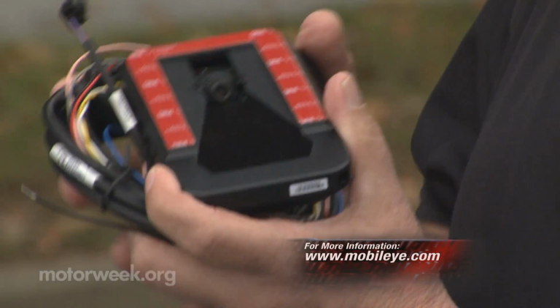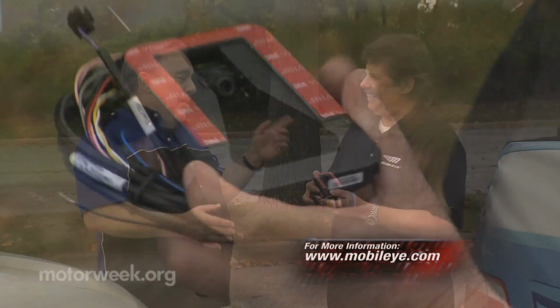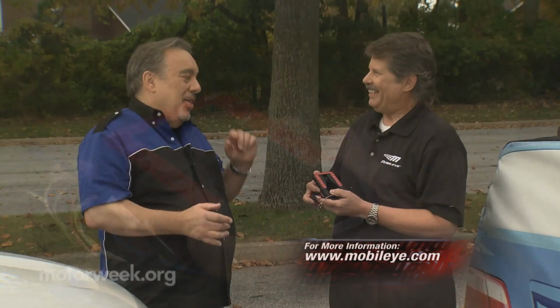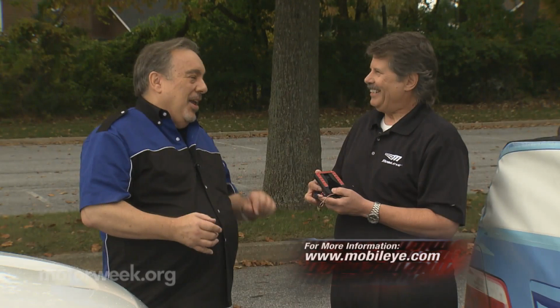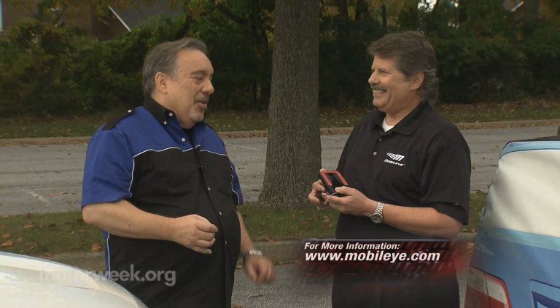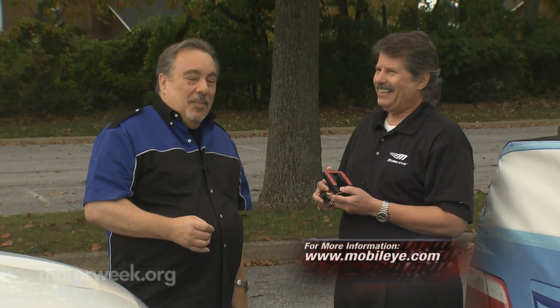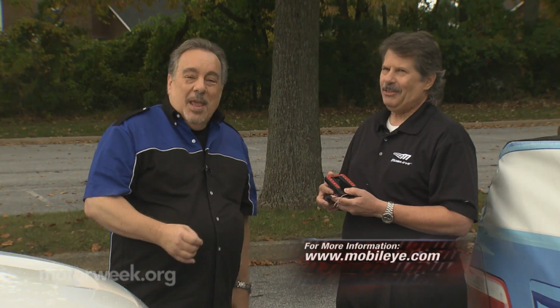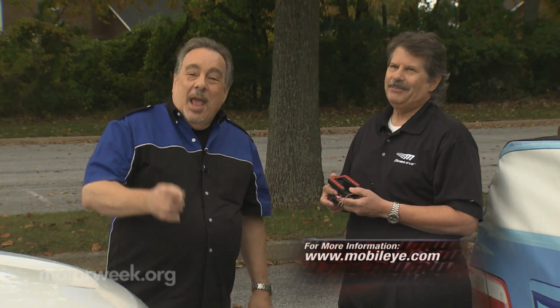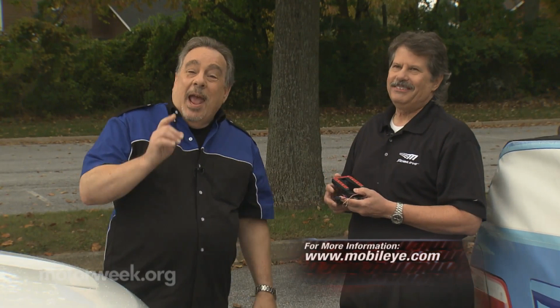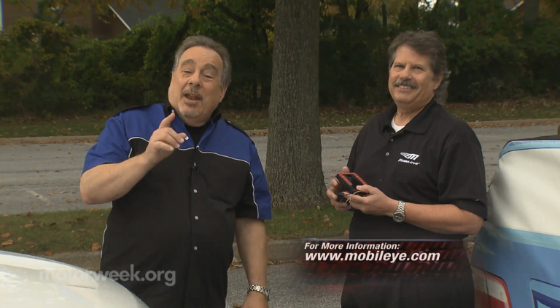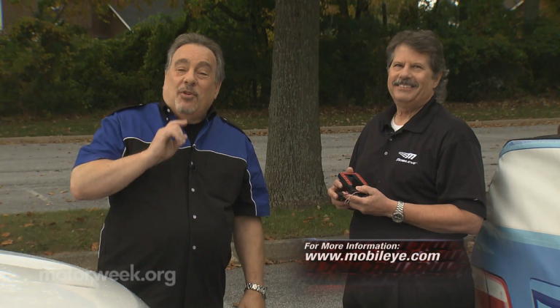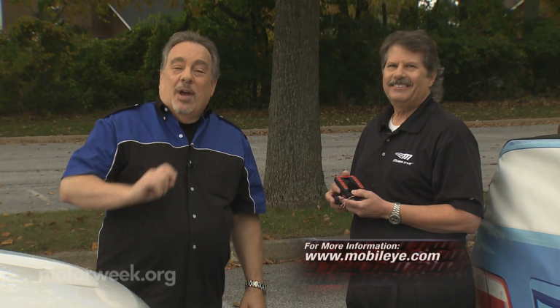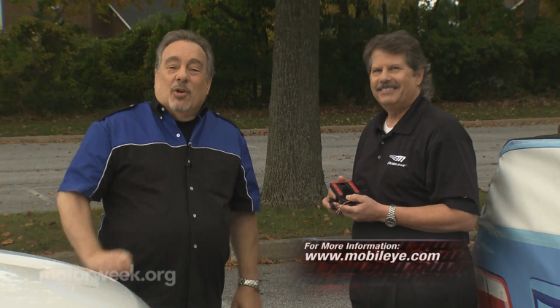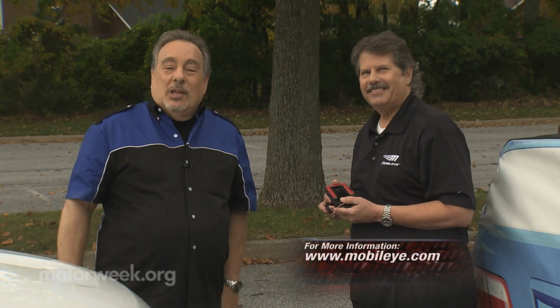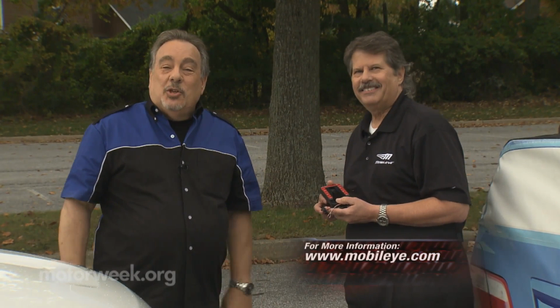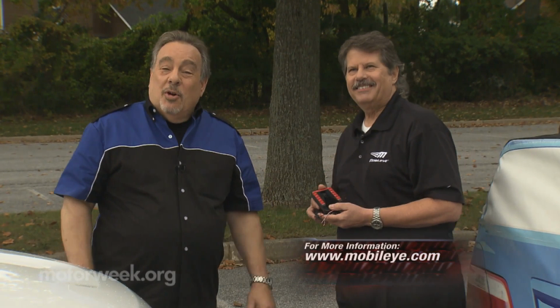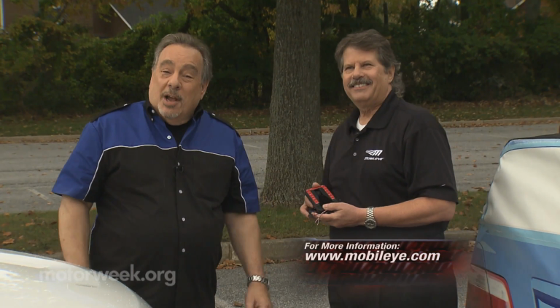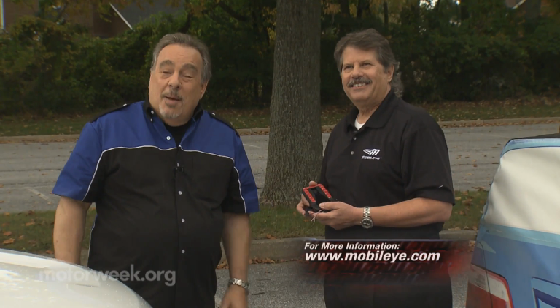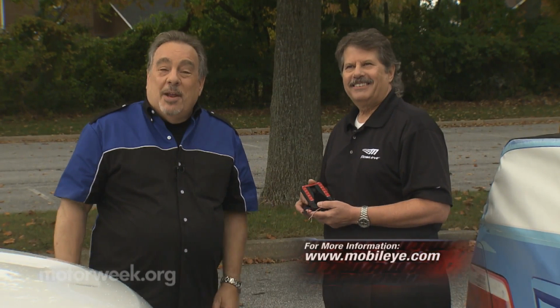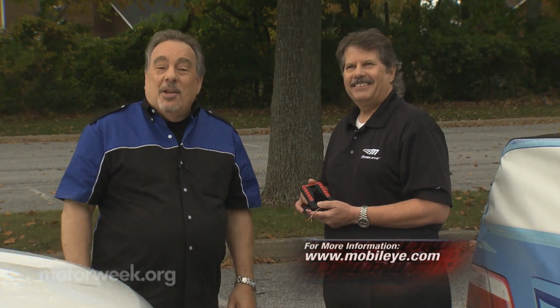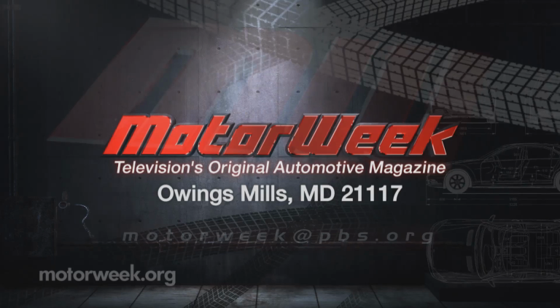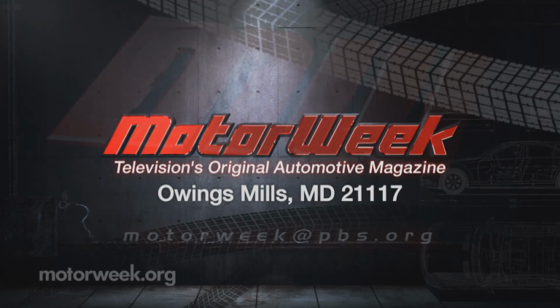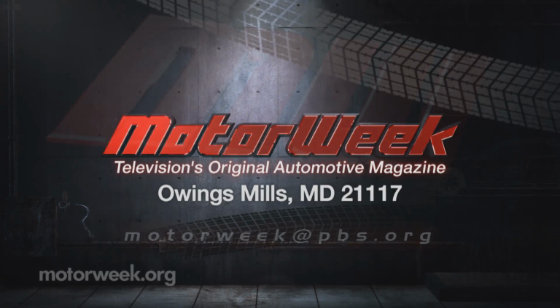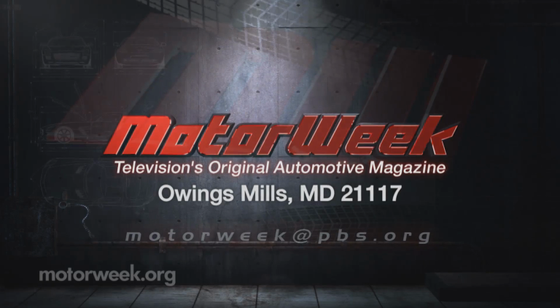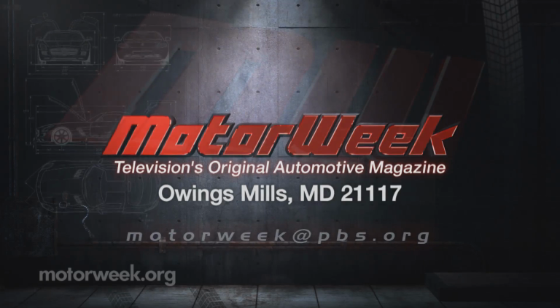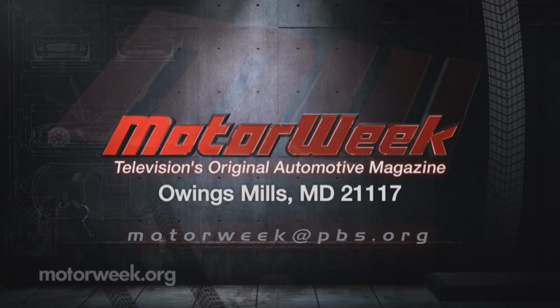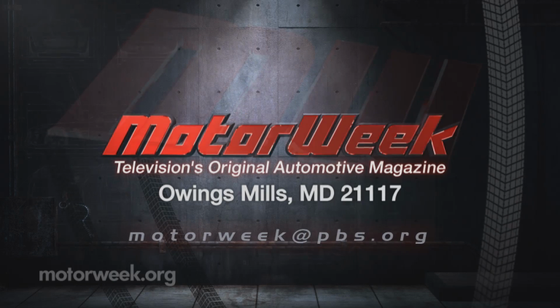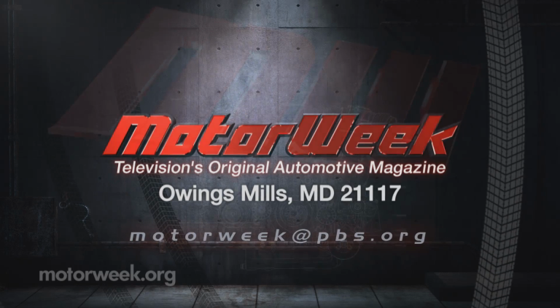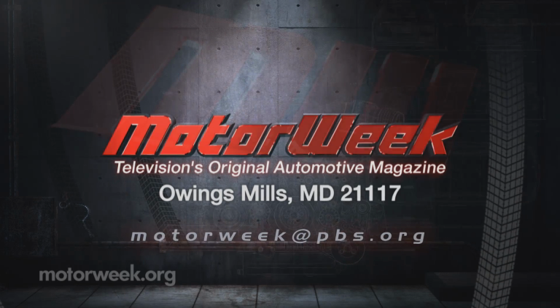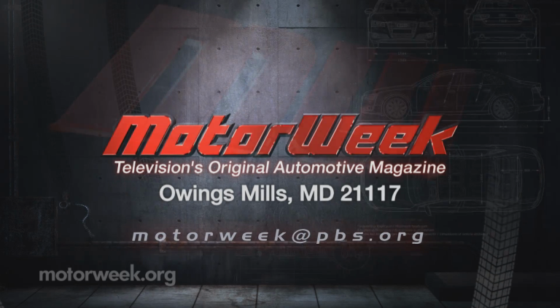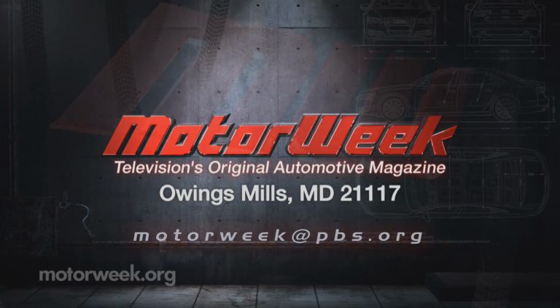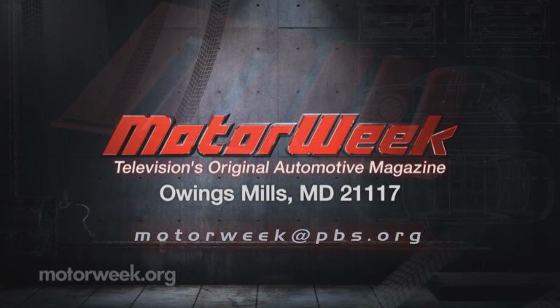Mark, thank you. And if you have a question or a comment, drop me a line right here at MotorWeek.